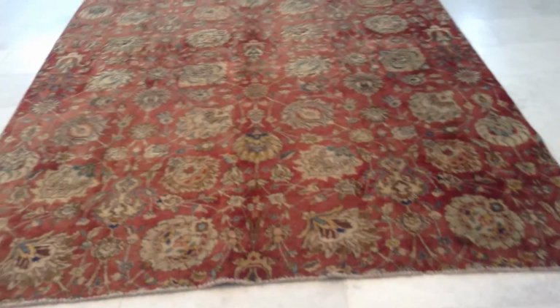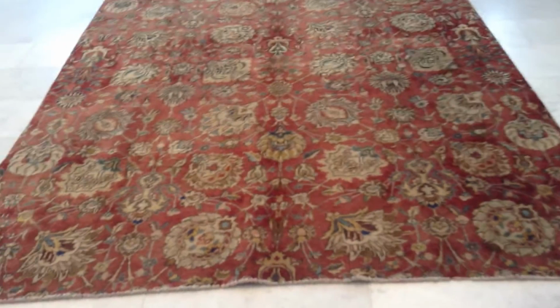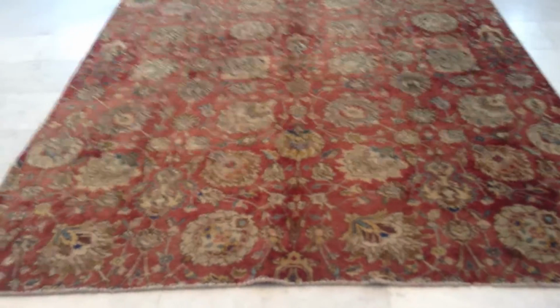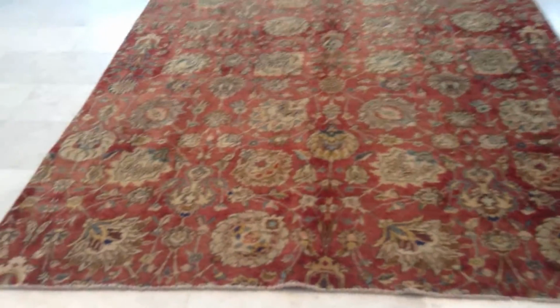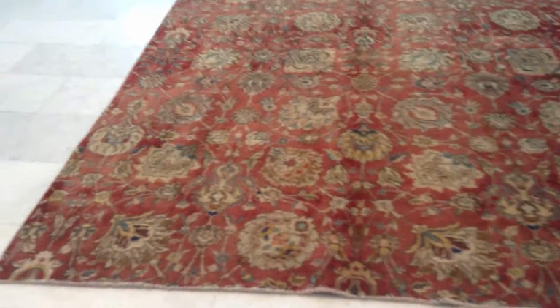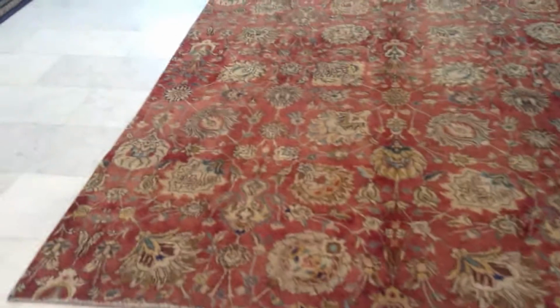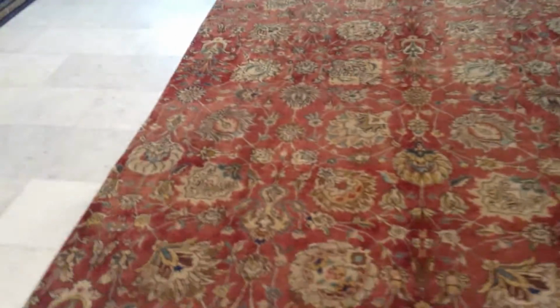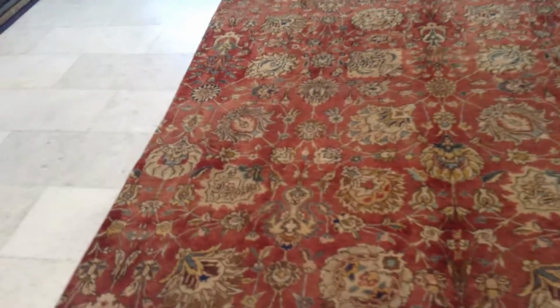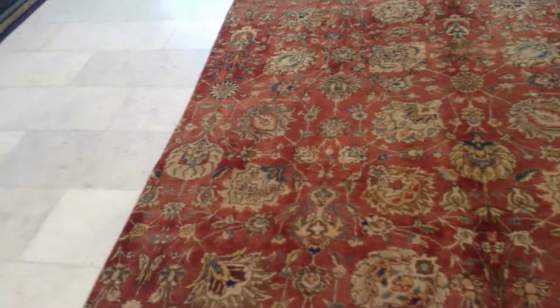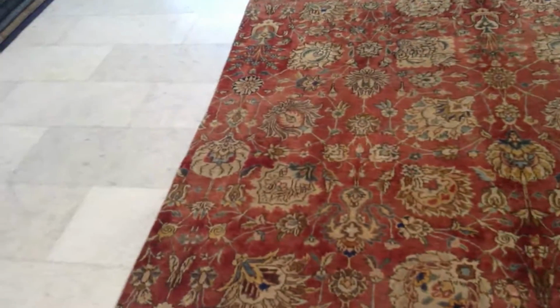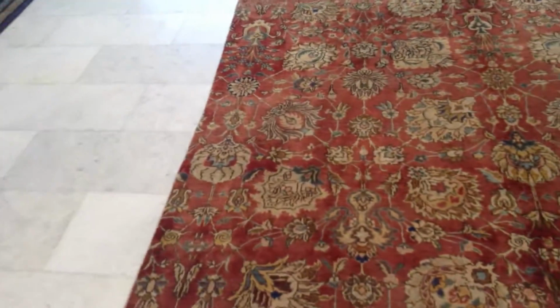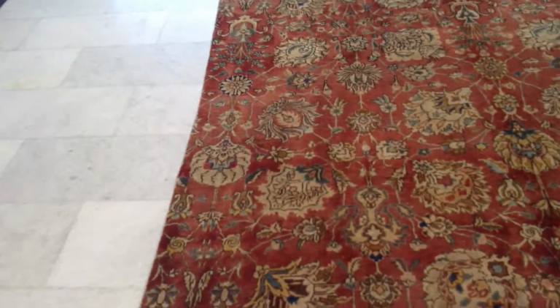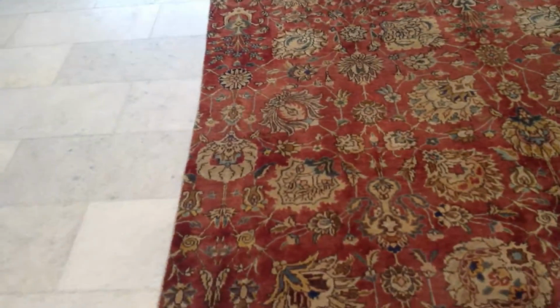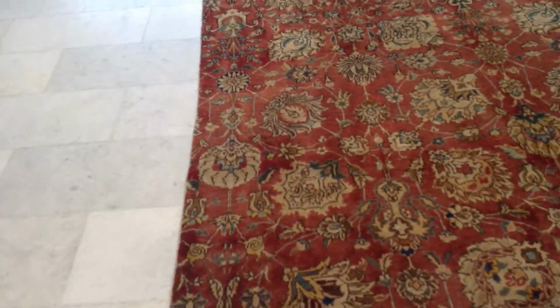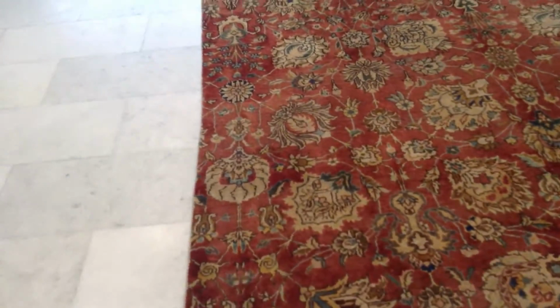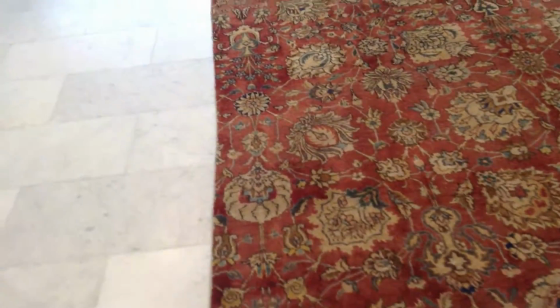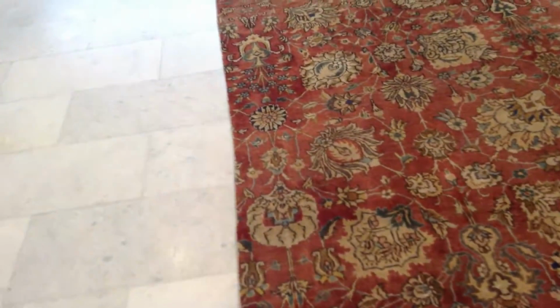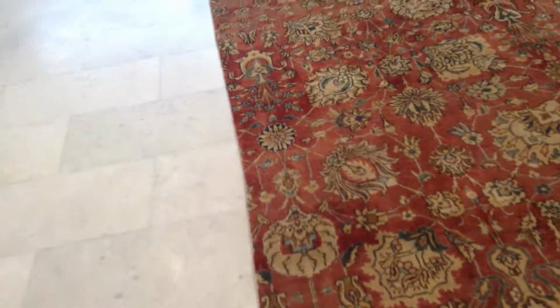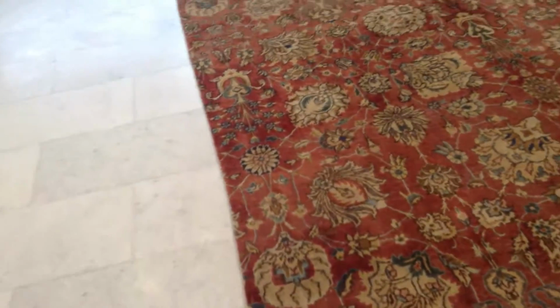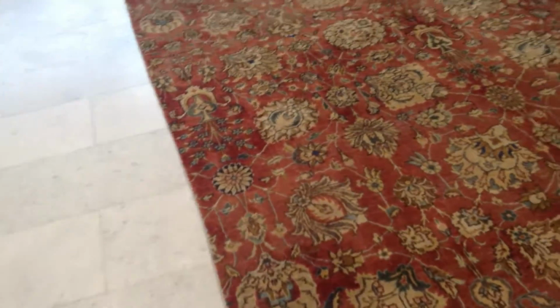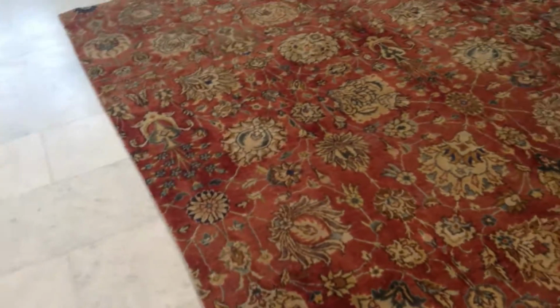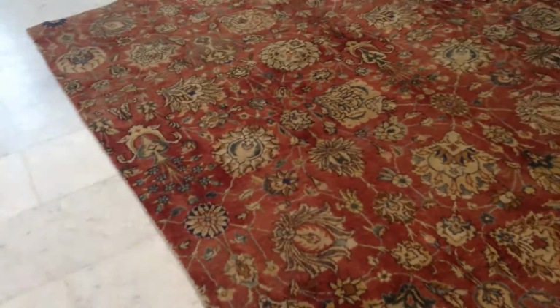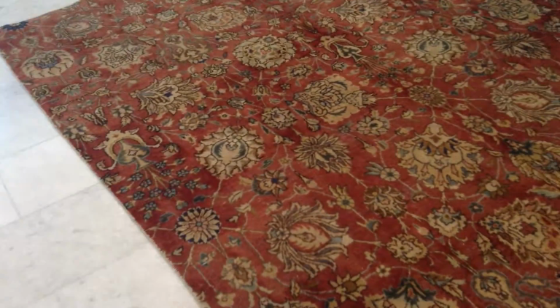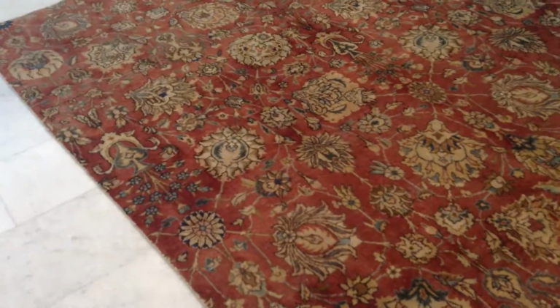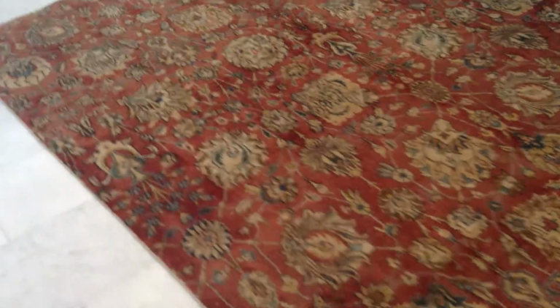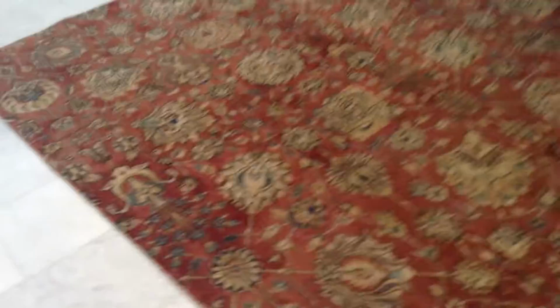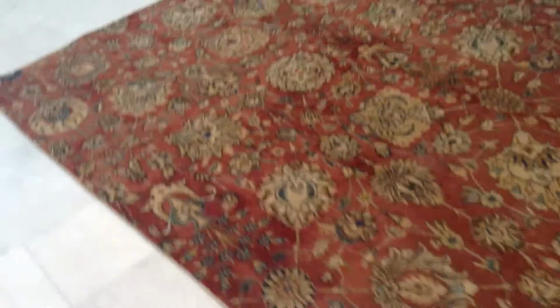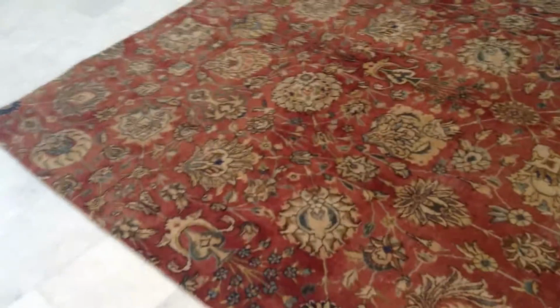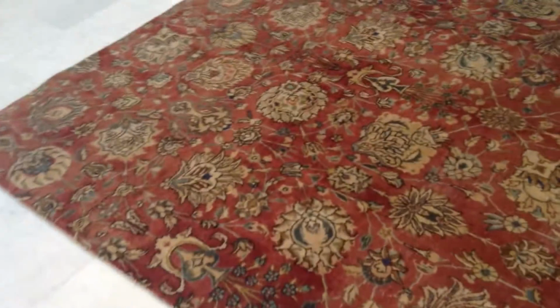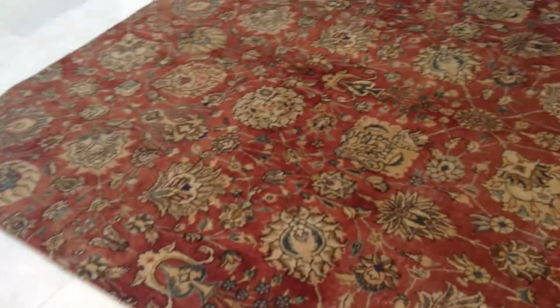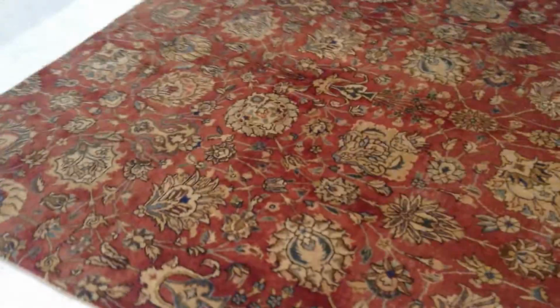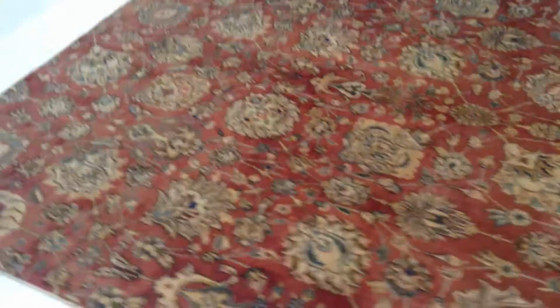This carpet is in excellent condition. You can place any furniture you like for as many years as you like without any issues.